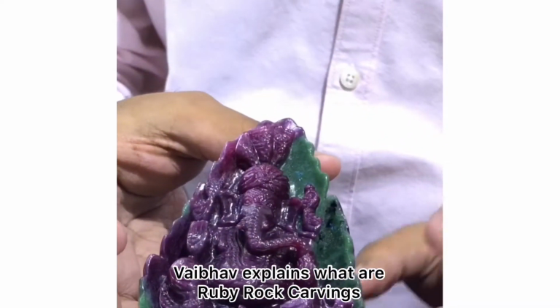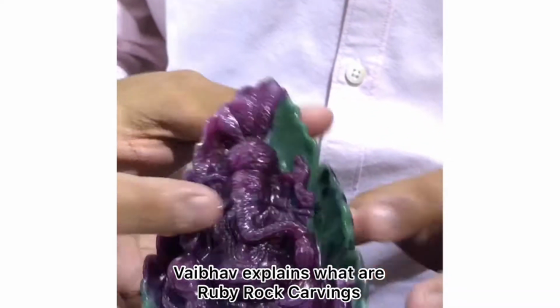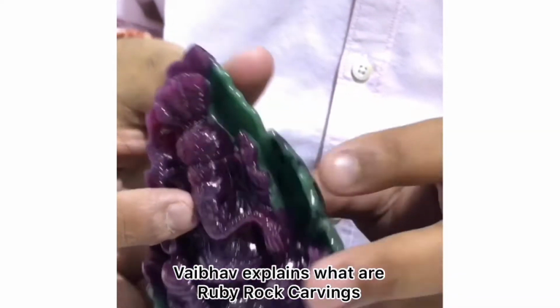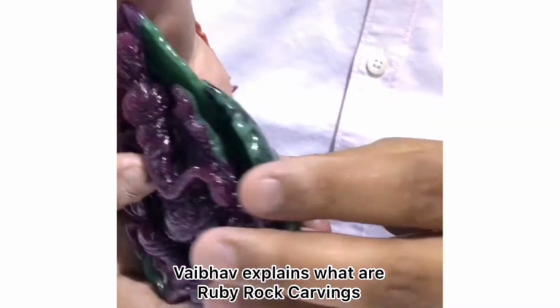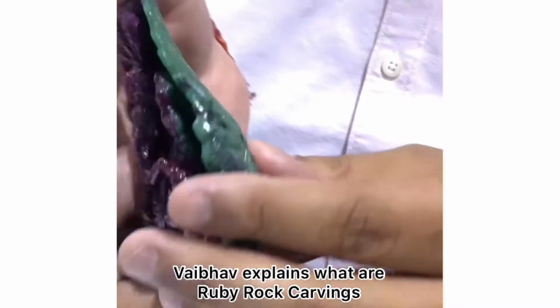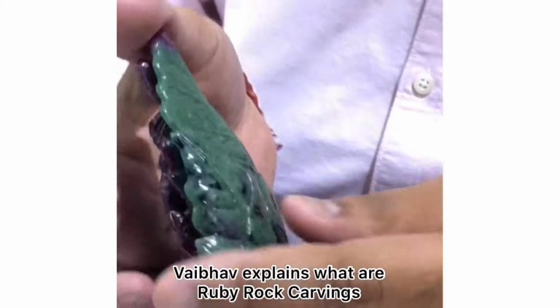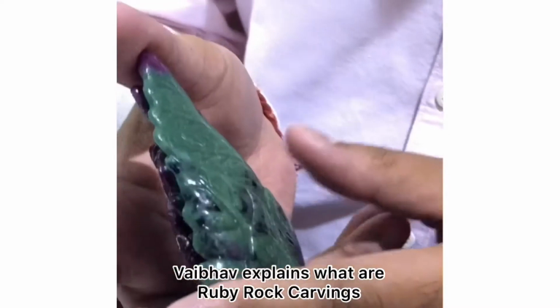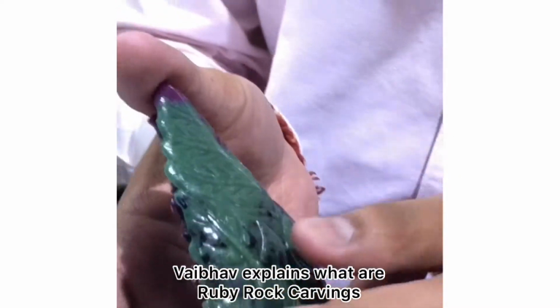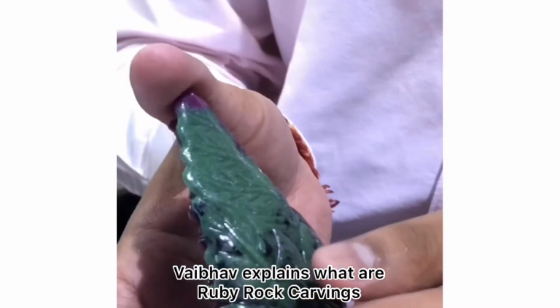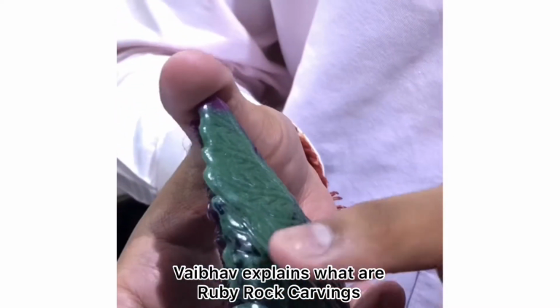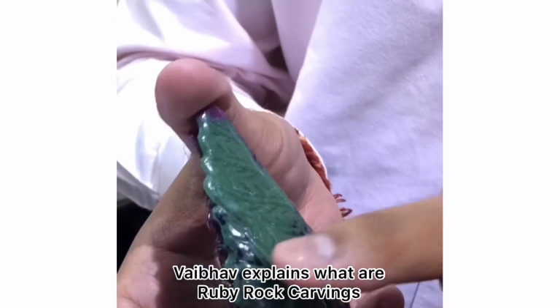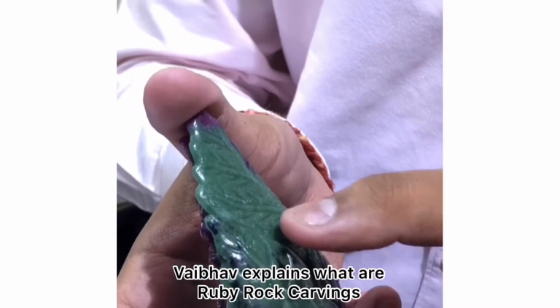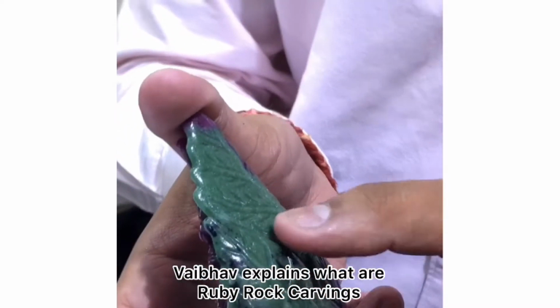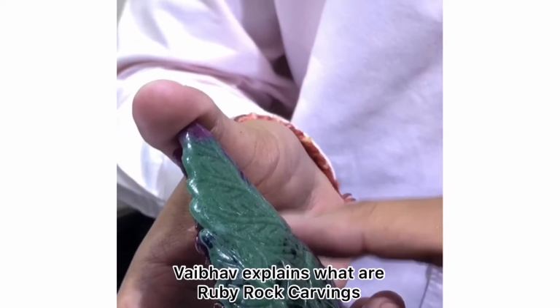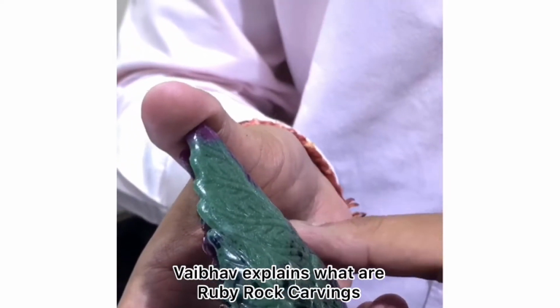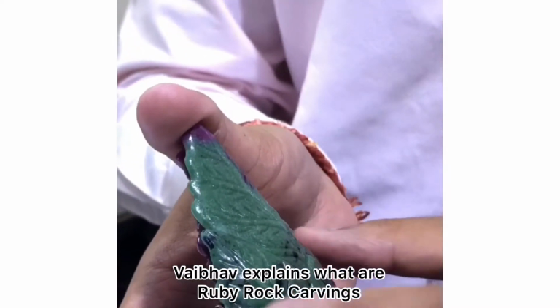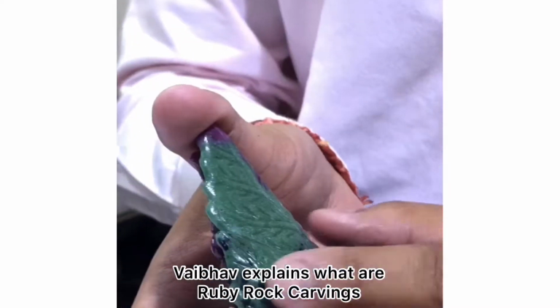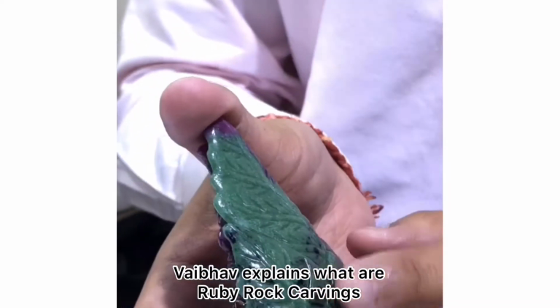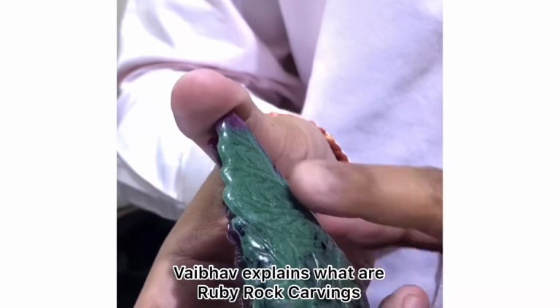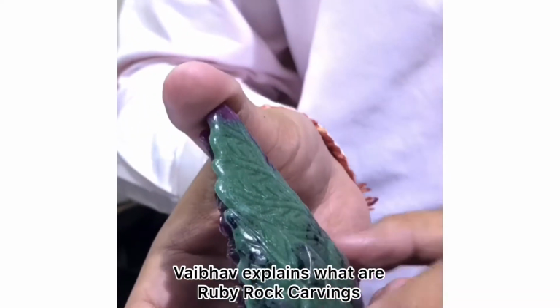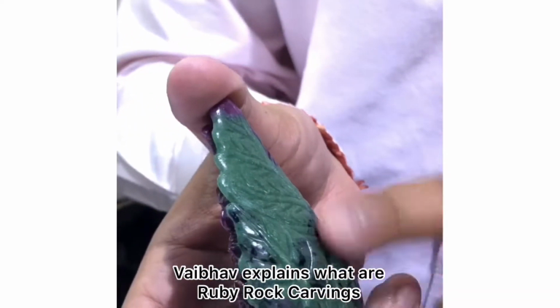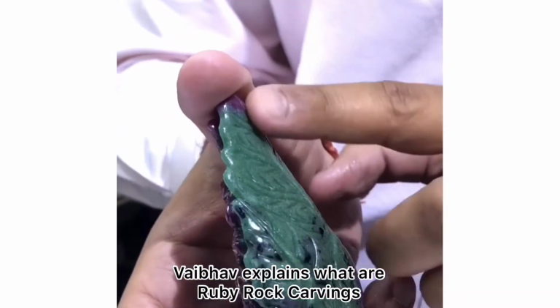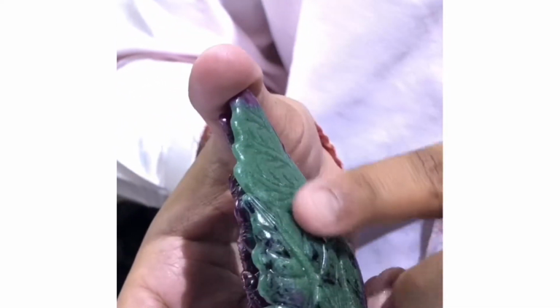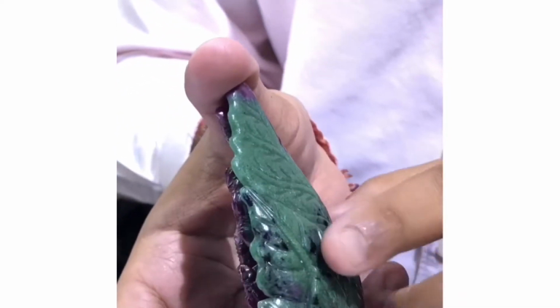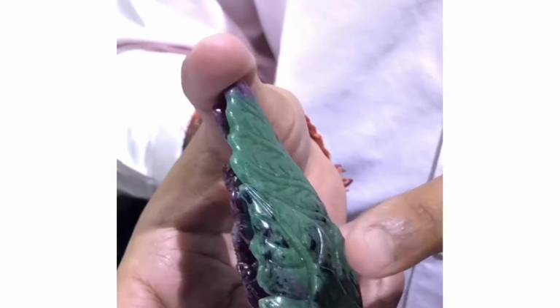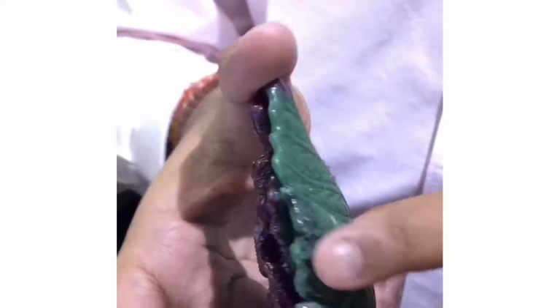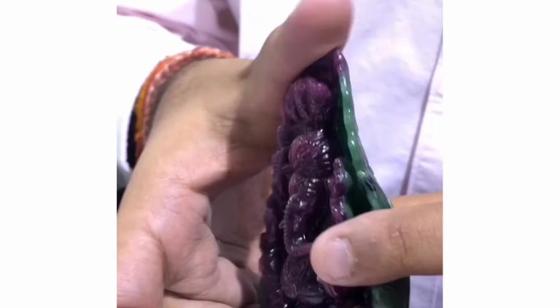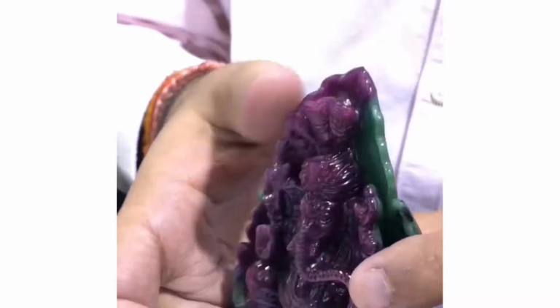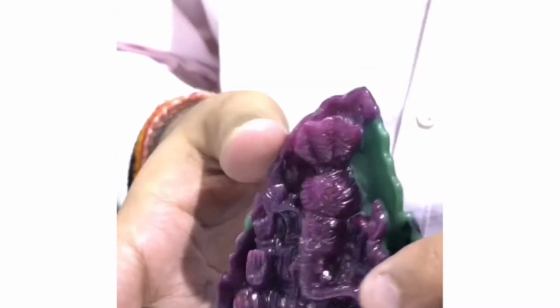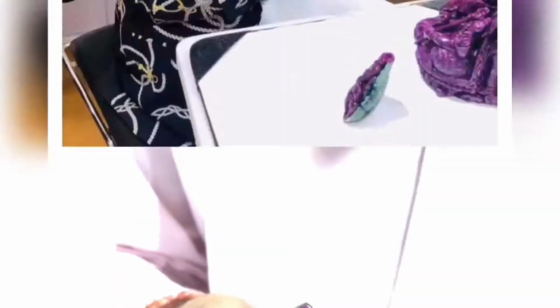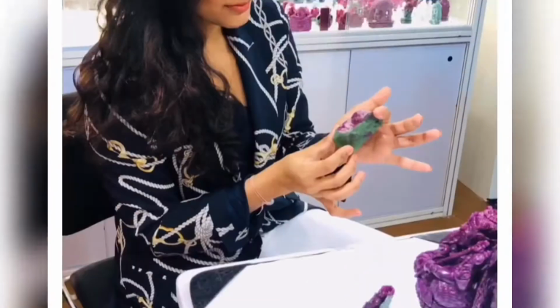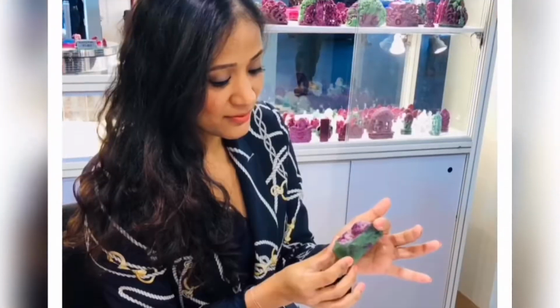So here we have one Ganesha, we have carved this from the natural rock. We have kept both the colours — the black, green and red. The black and green is the mother rock of ruby, and the red is the ruby only.